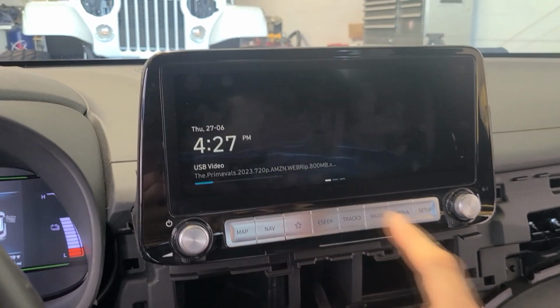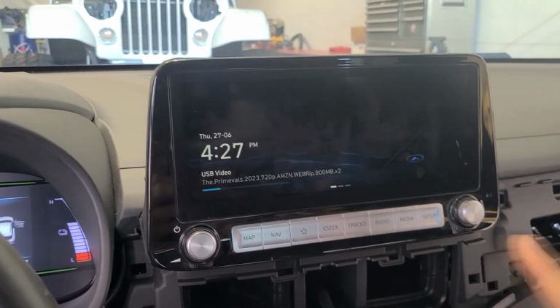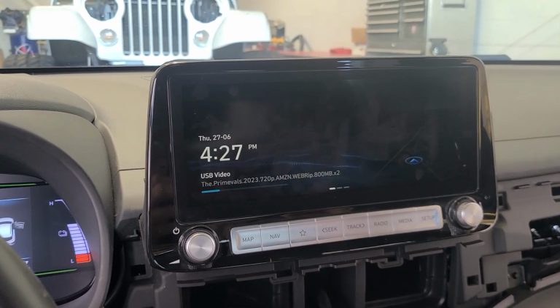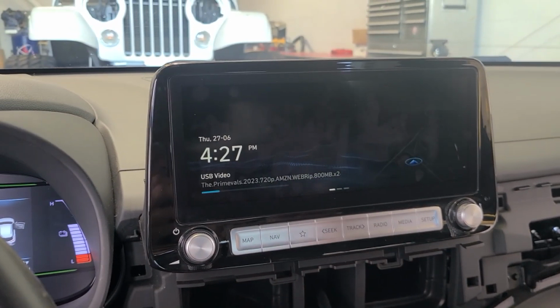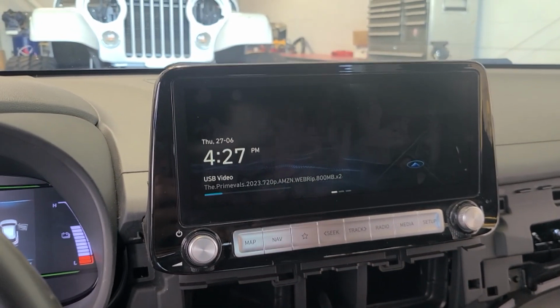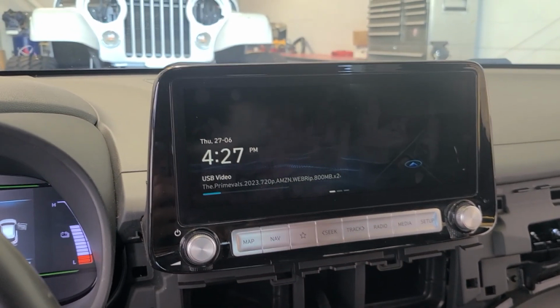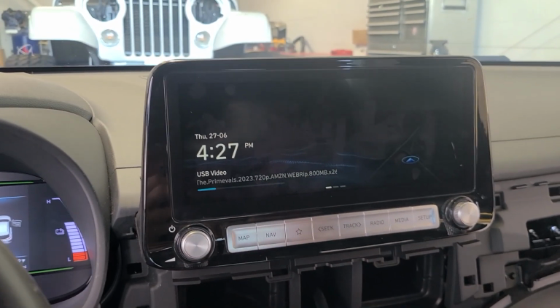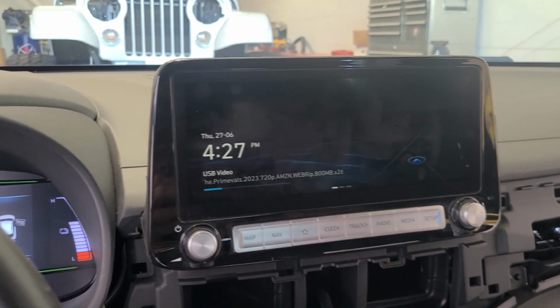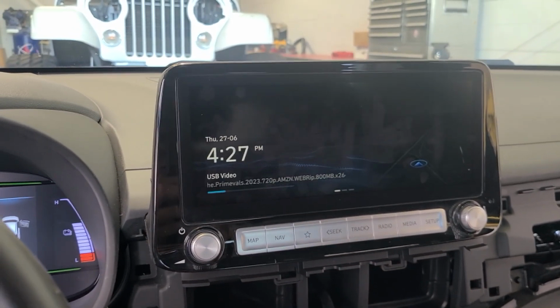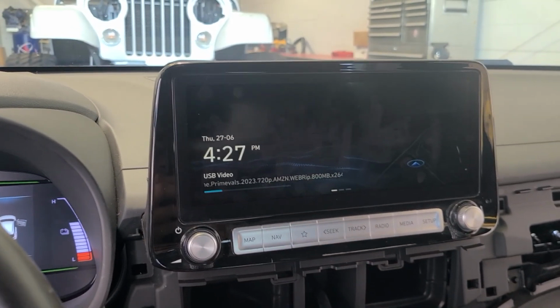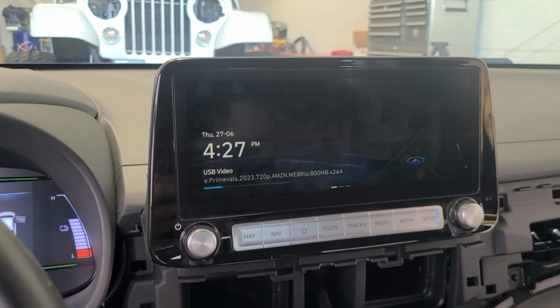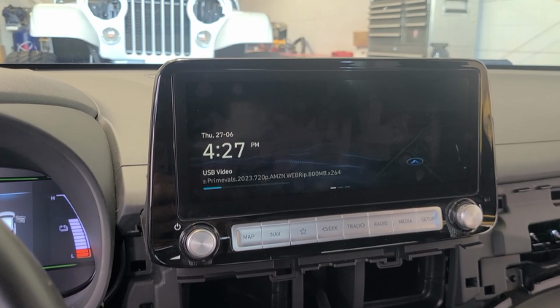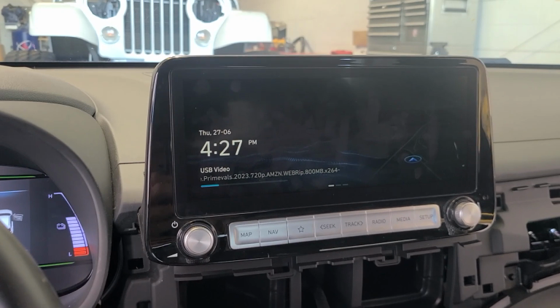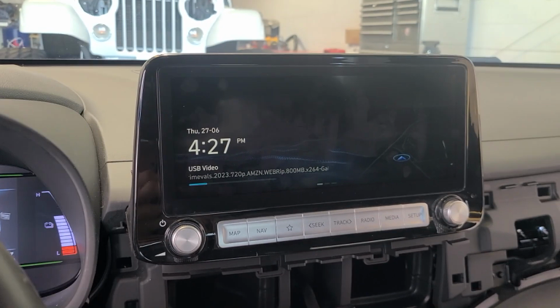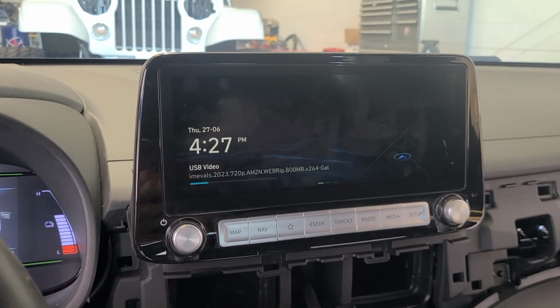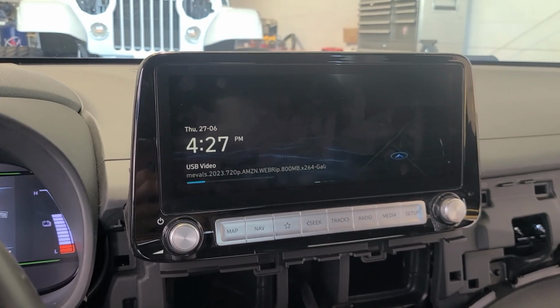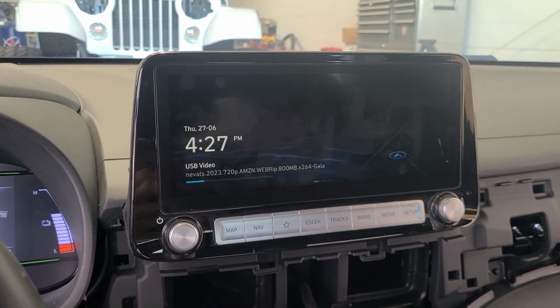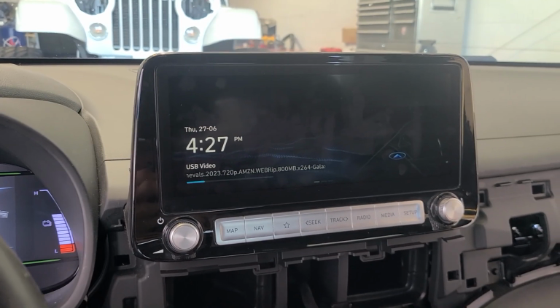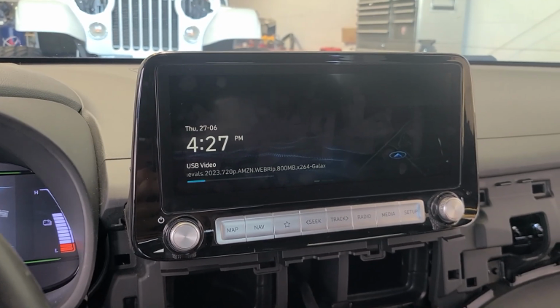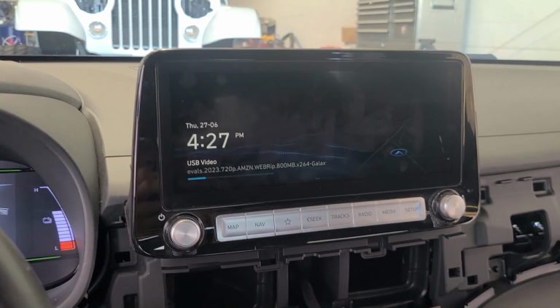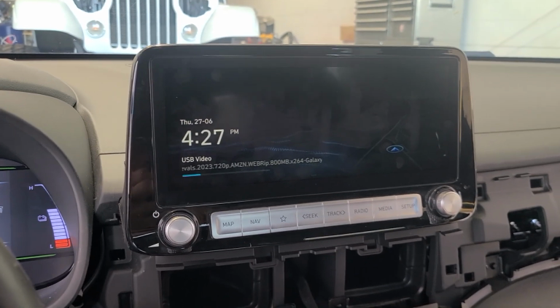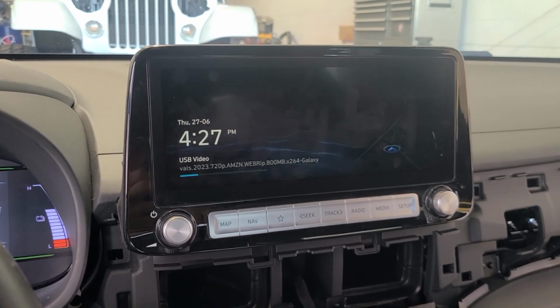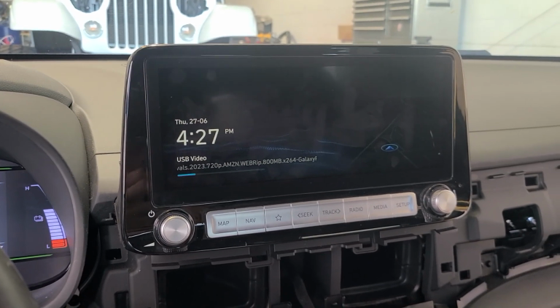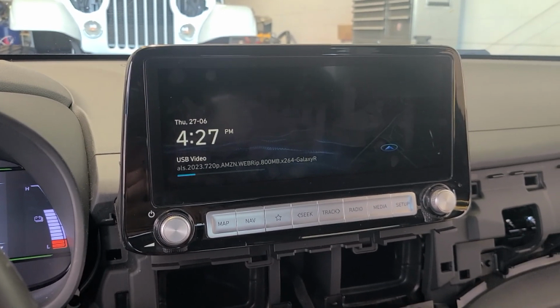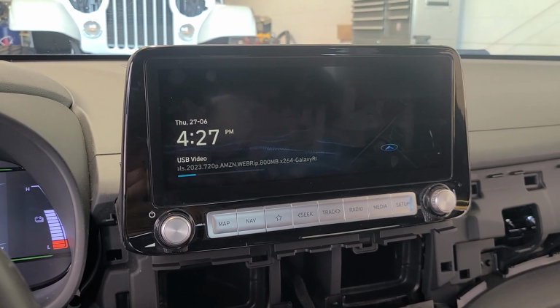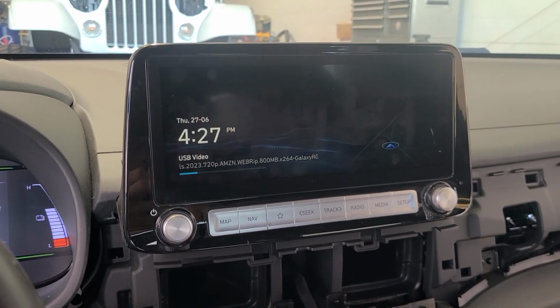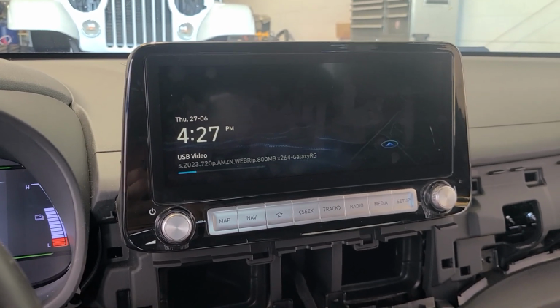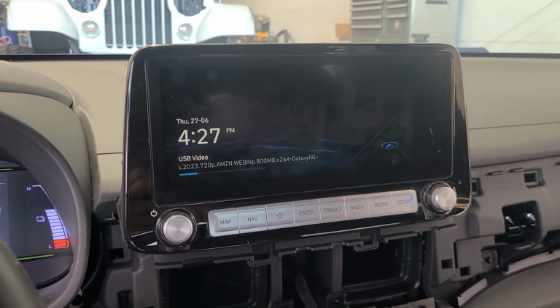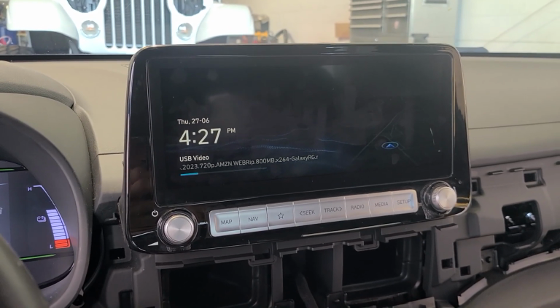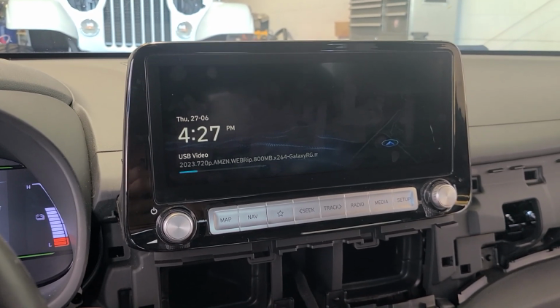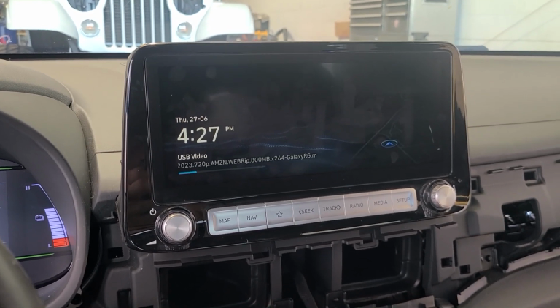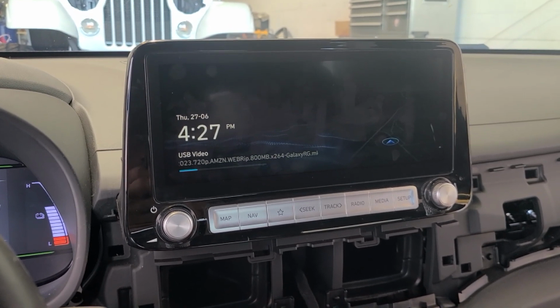However, I am assuming that one of those plugs is the Blue Link plug, which of course is not in this vehicle.